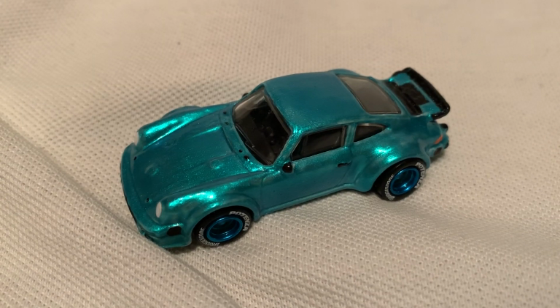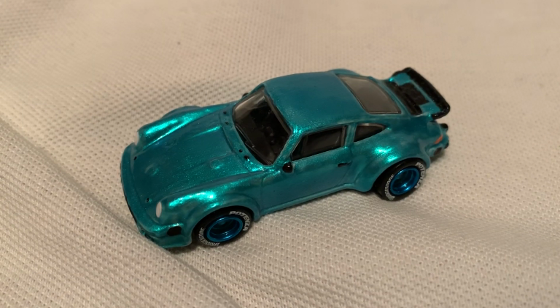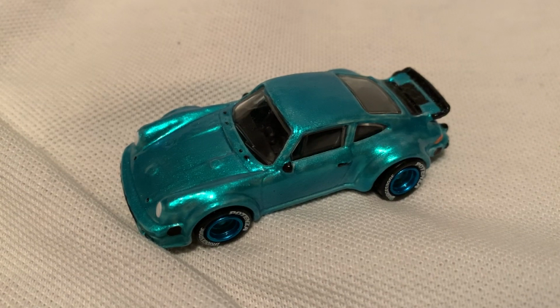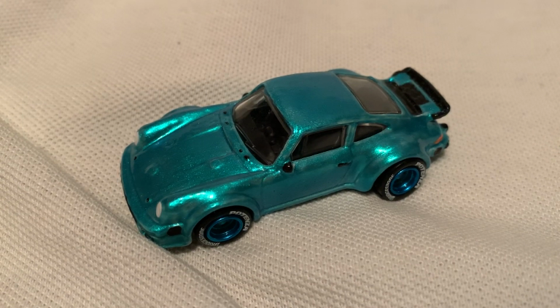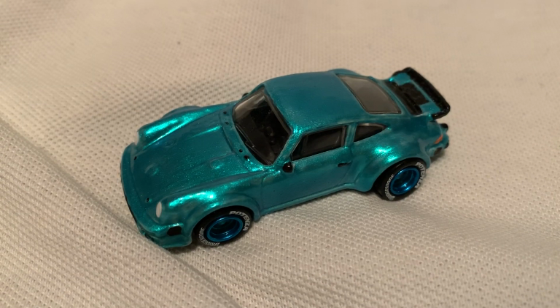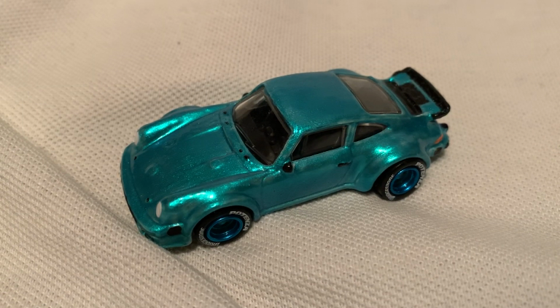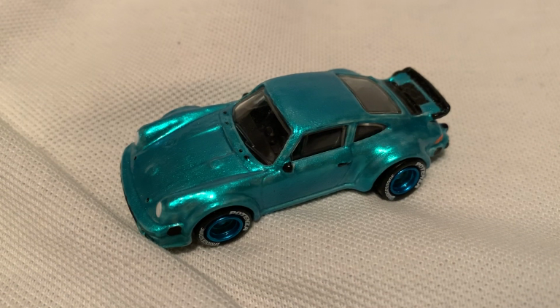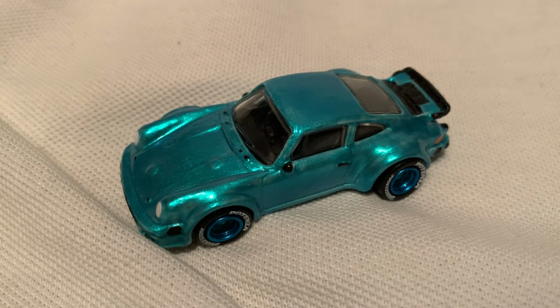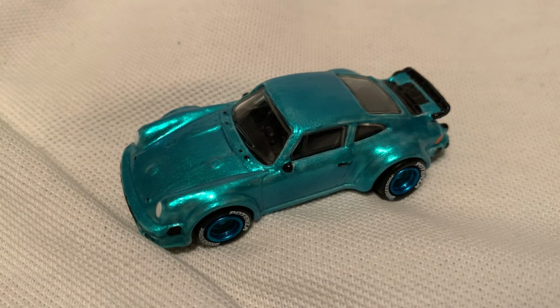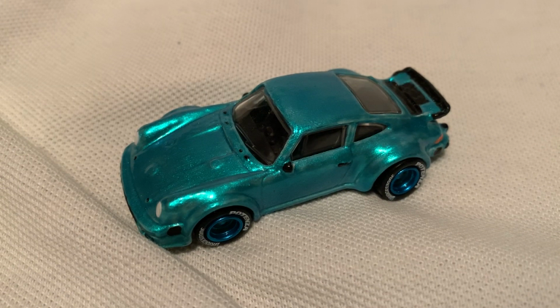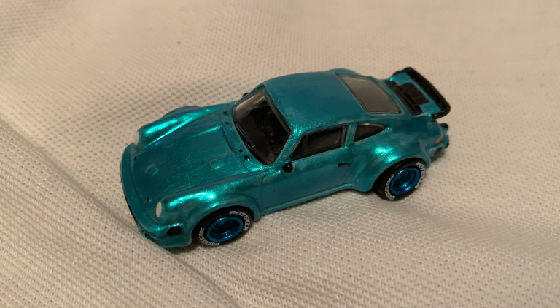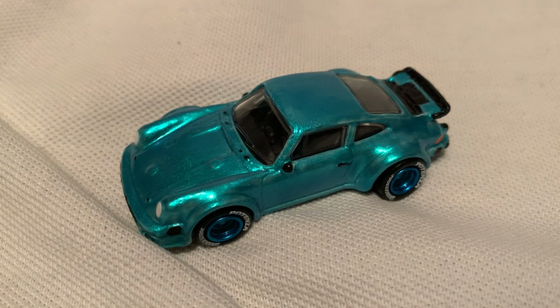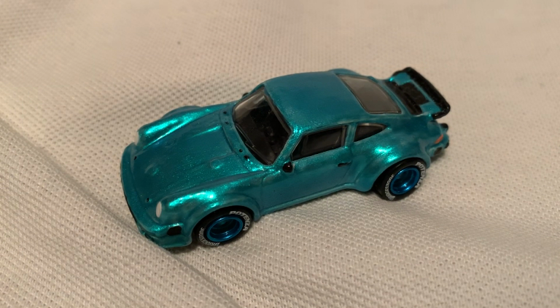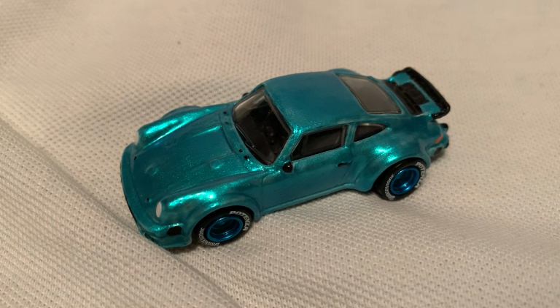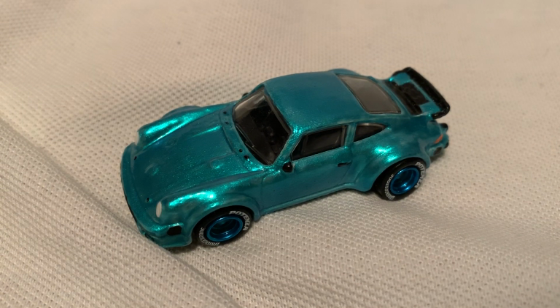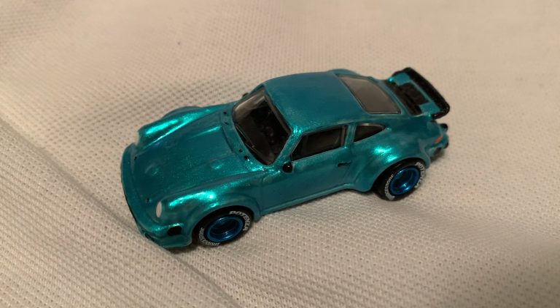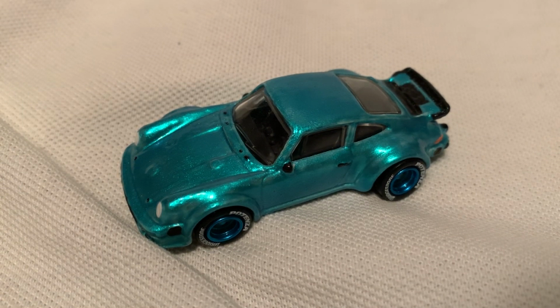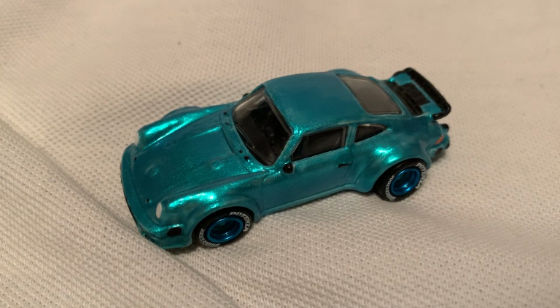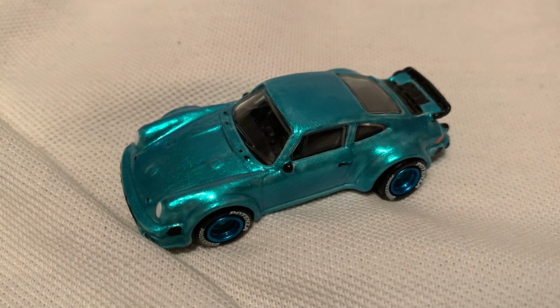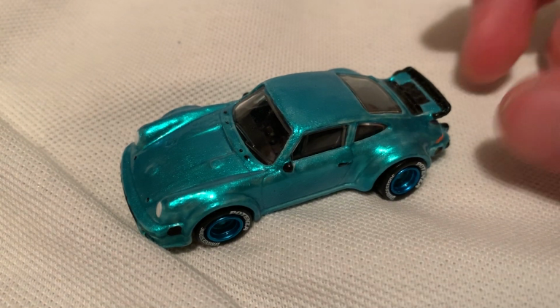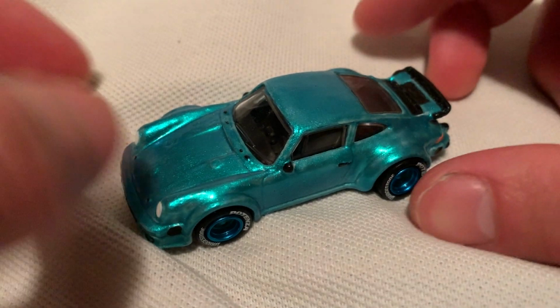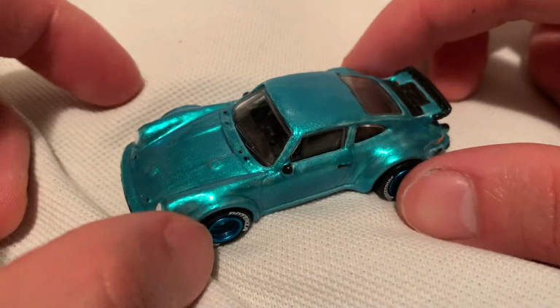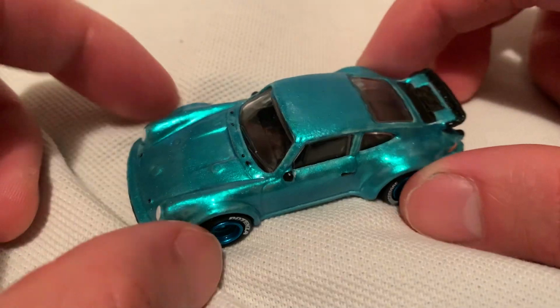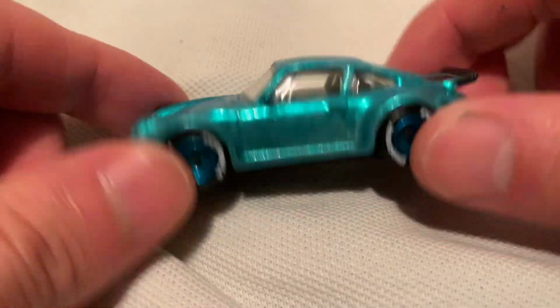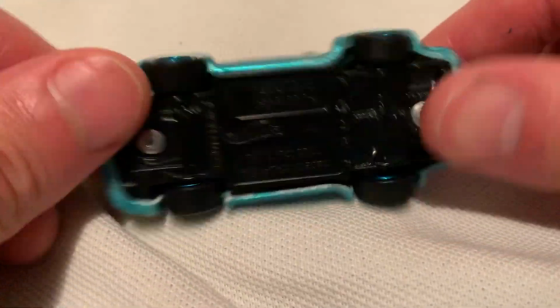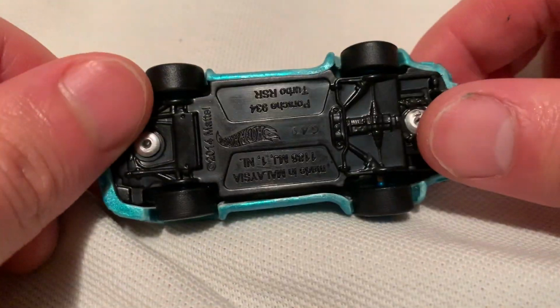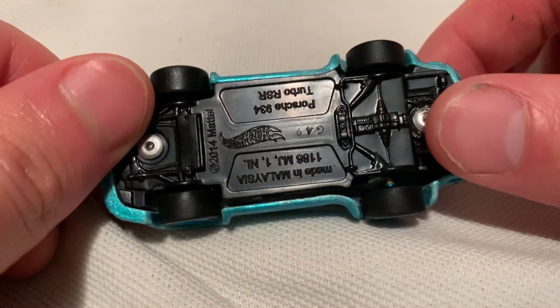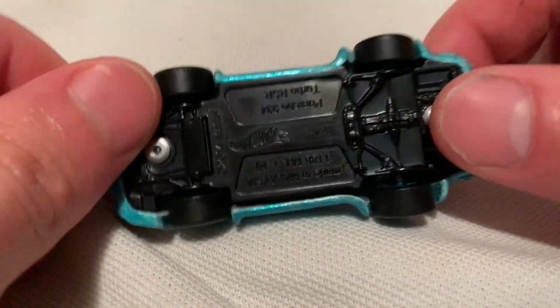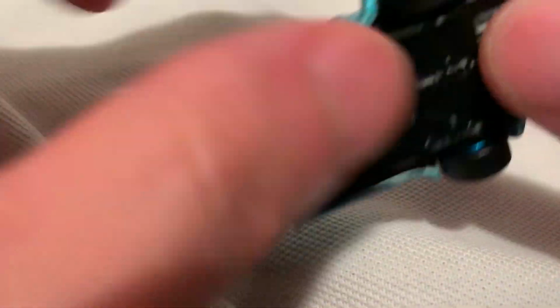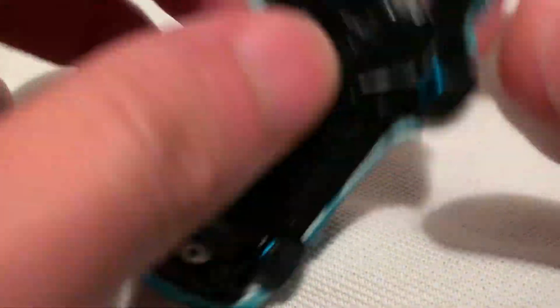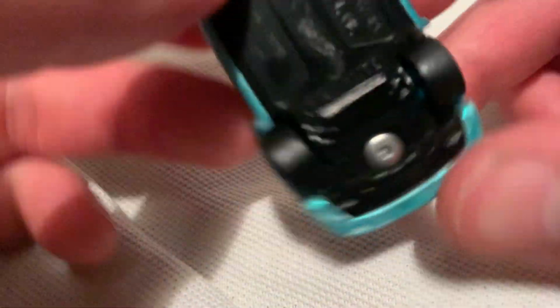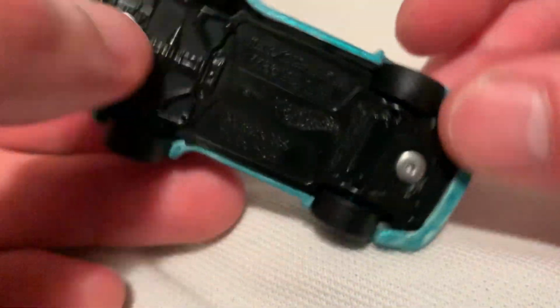Hey YouTube, it's me Julen. Here's the Porsche 934 Turbo RSR — pretty long name, I think I got it right. It's on the bottom.